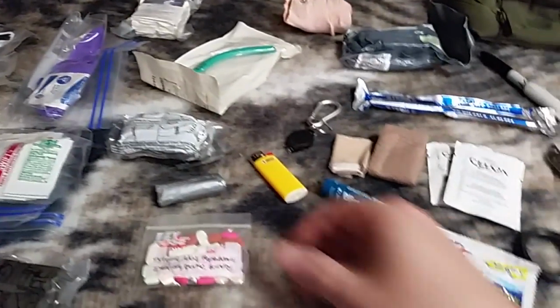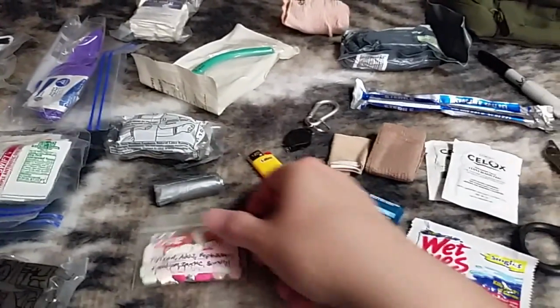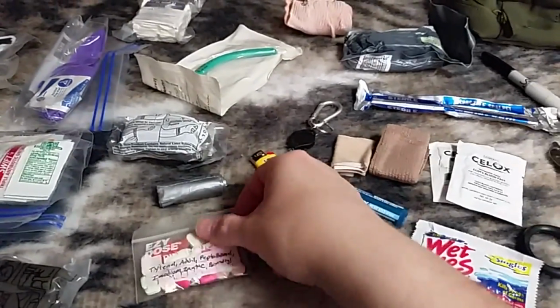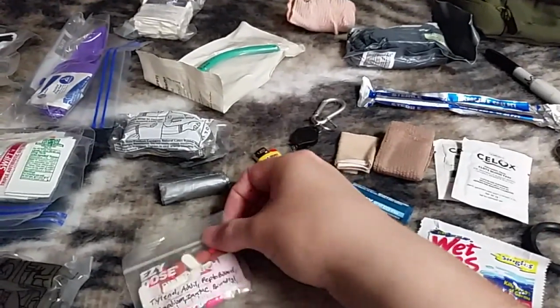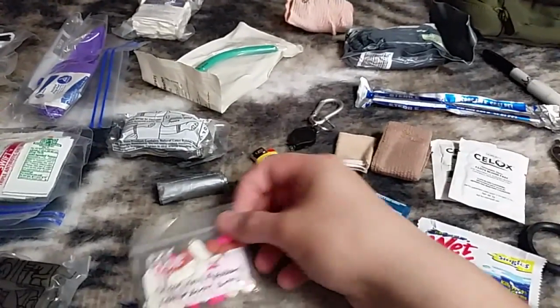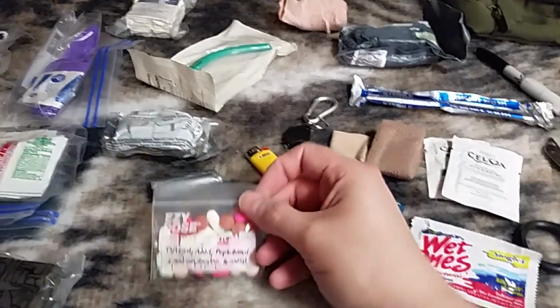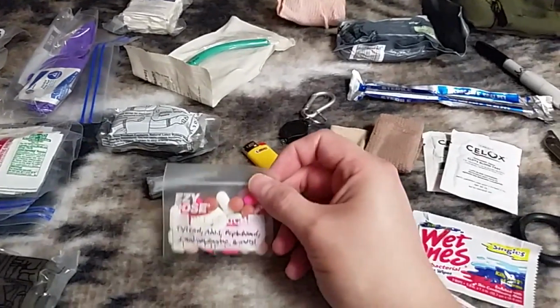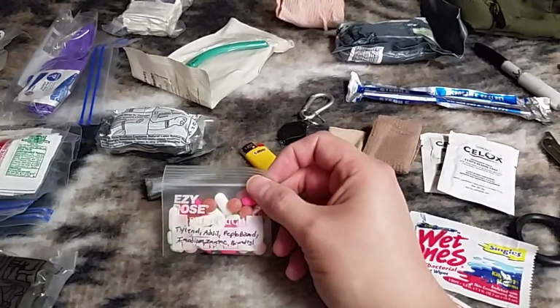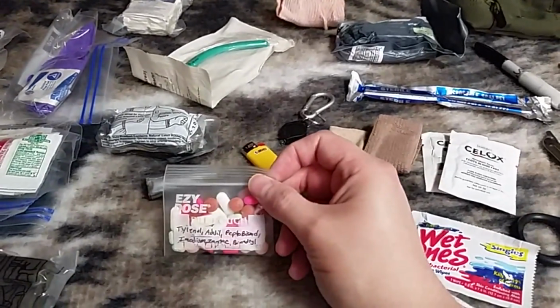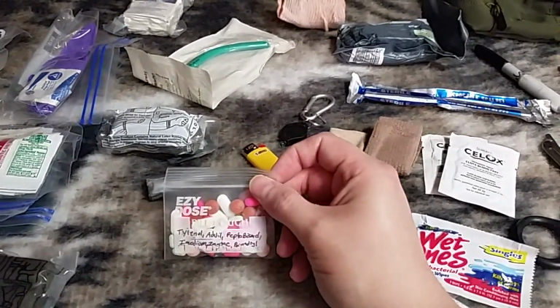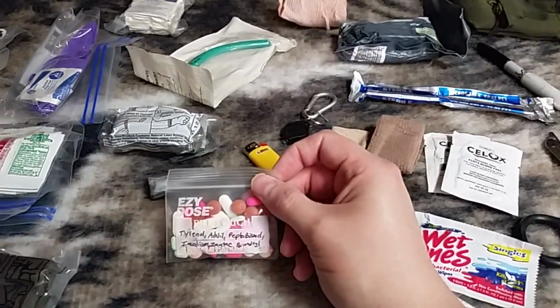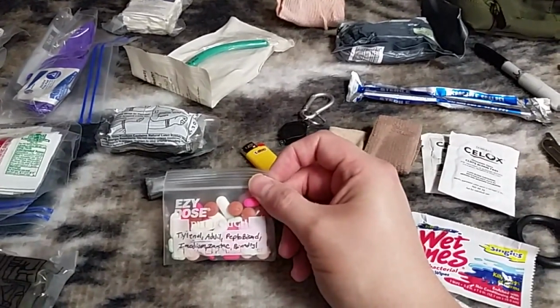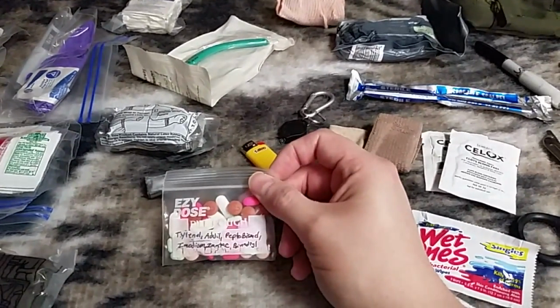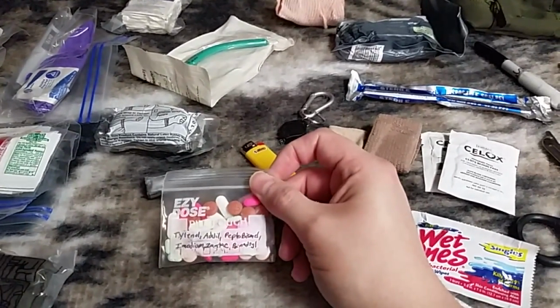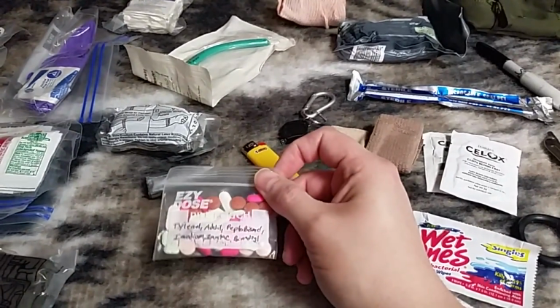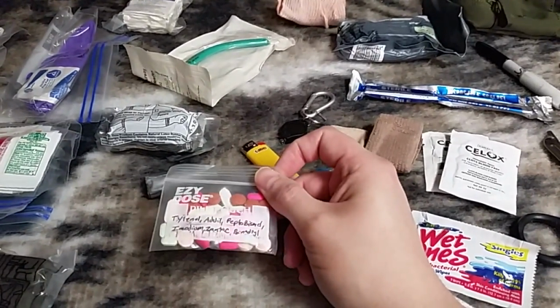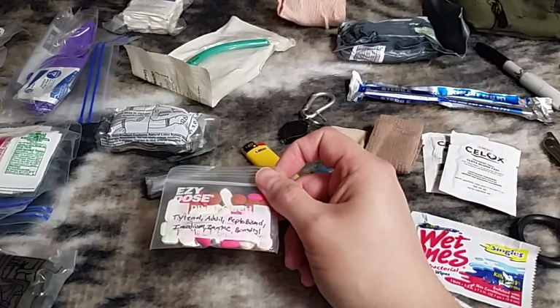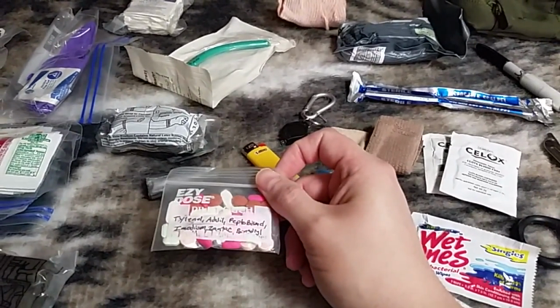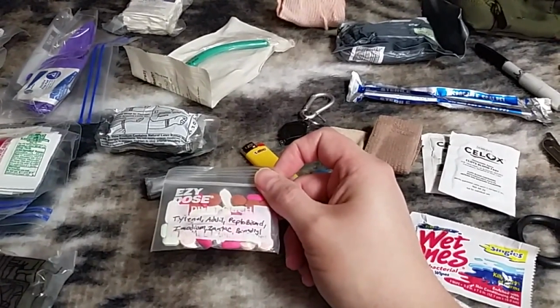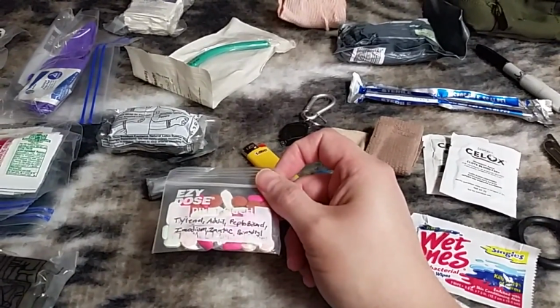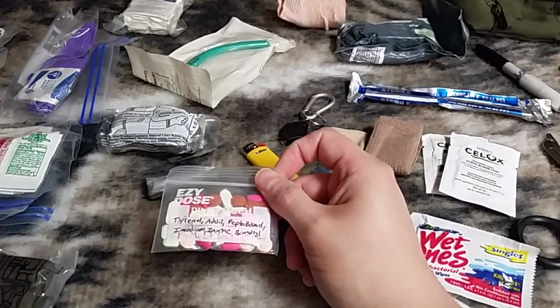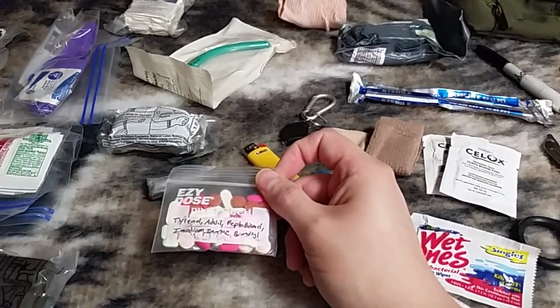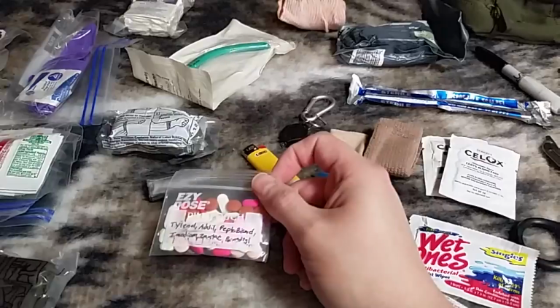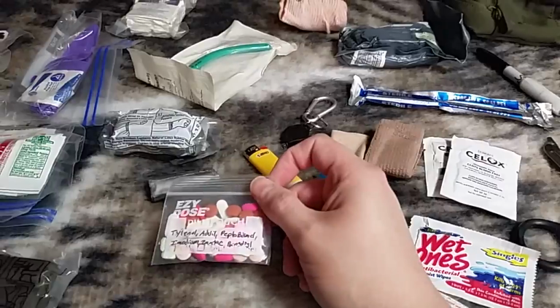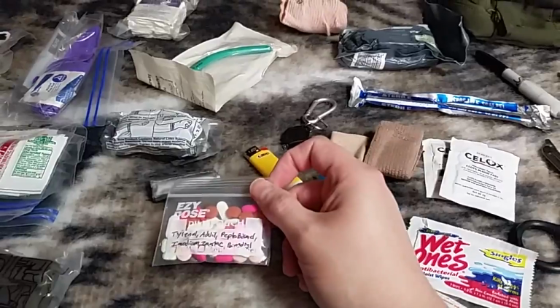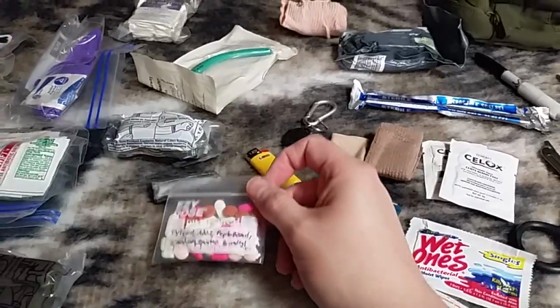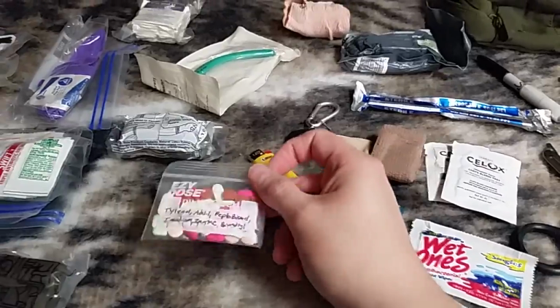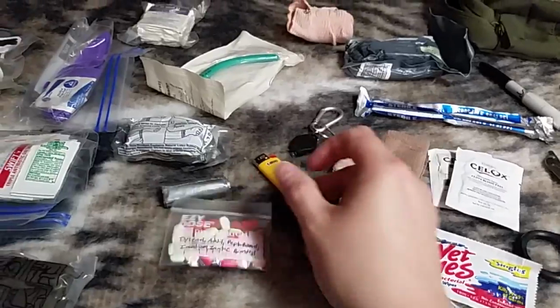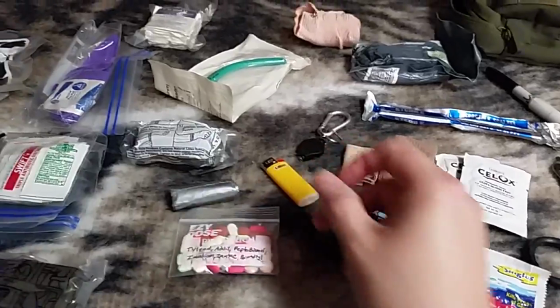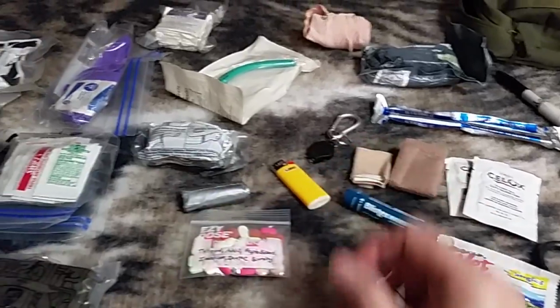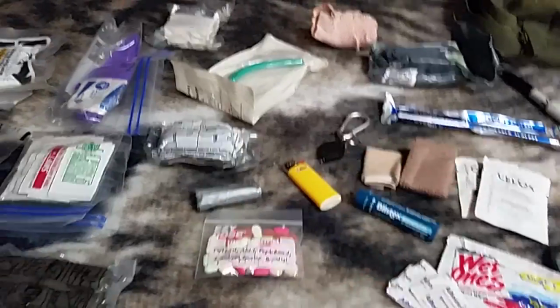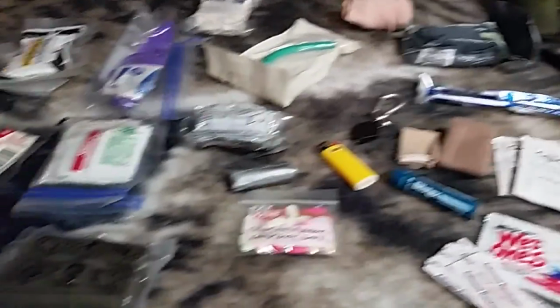I have some over-the-counter medications: Tylenol, Advil, Pepto-Bismol, Imodium, Zantac, and Benadryl.